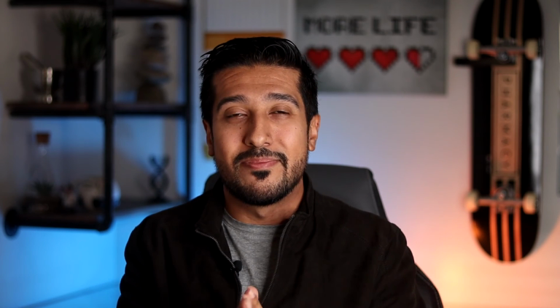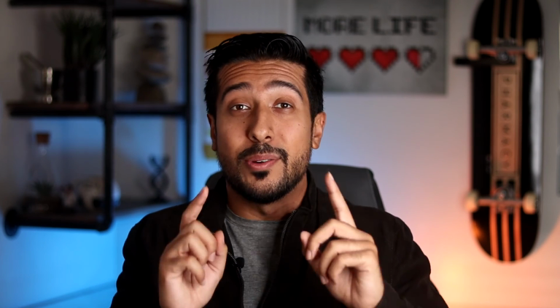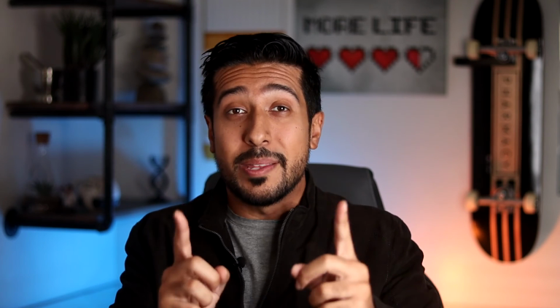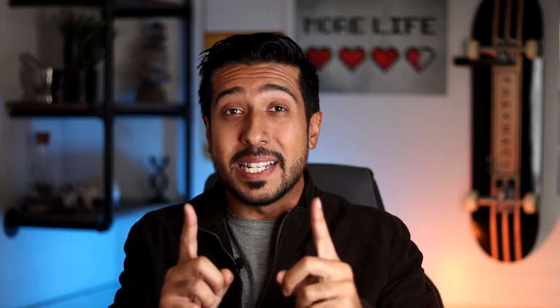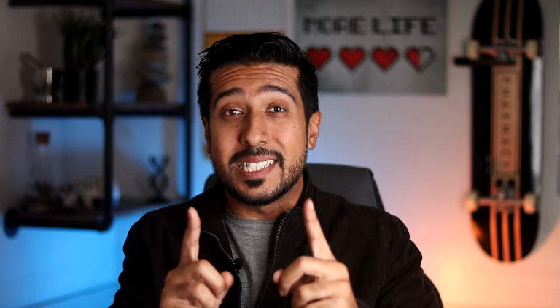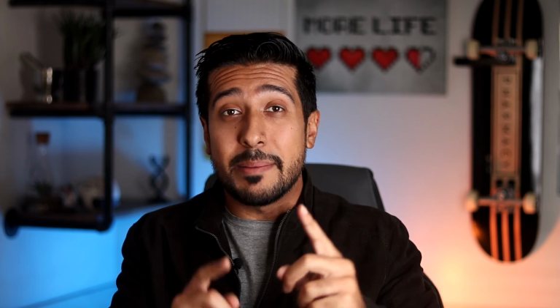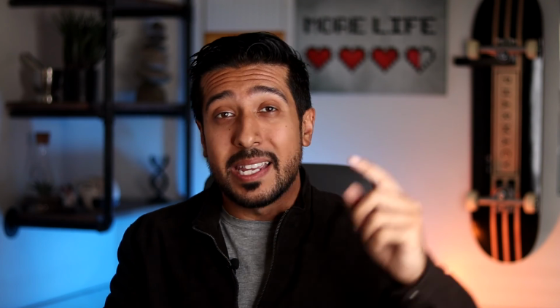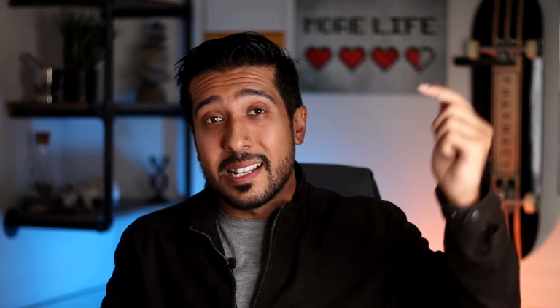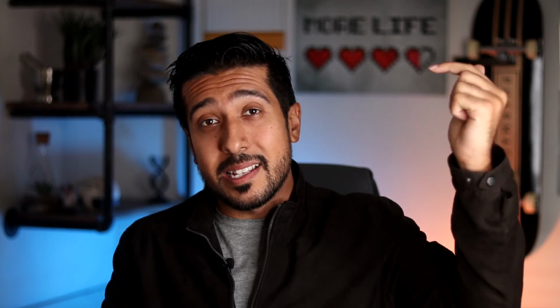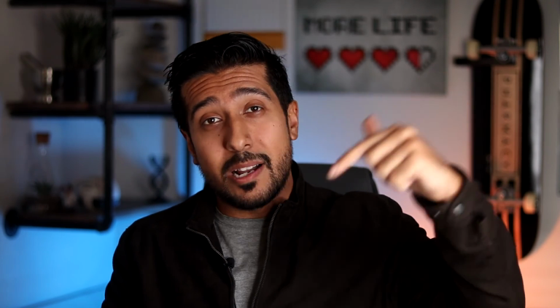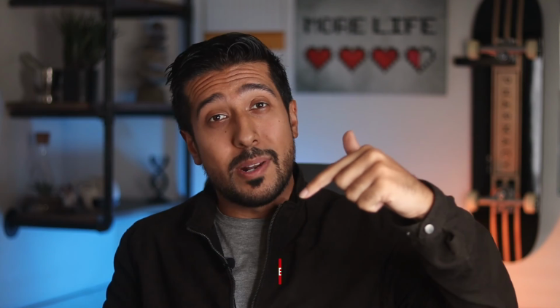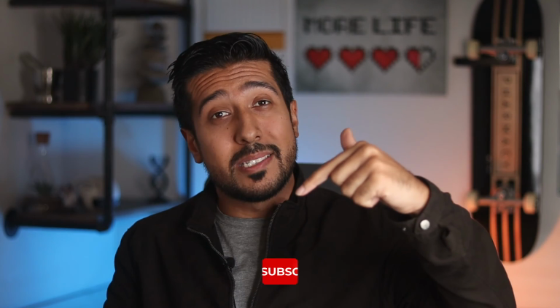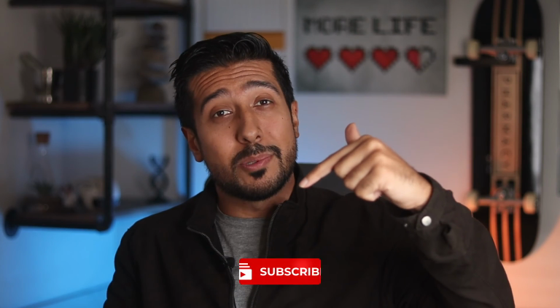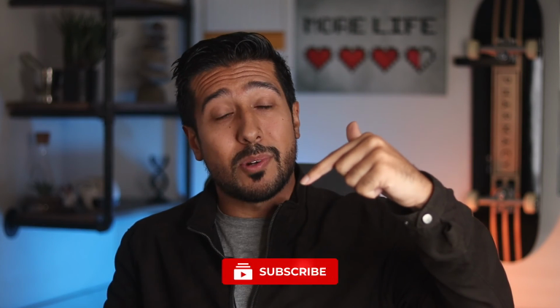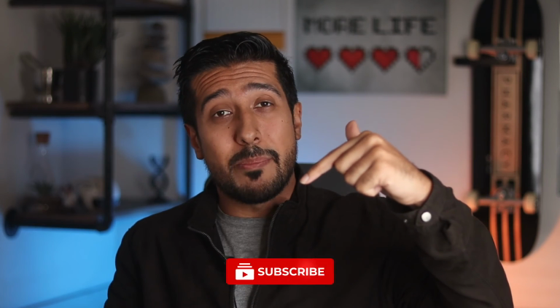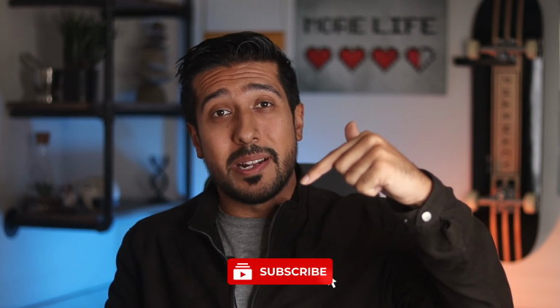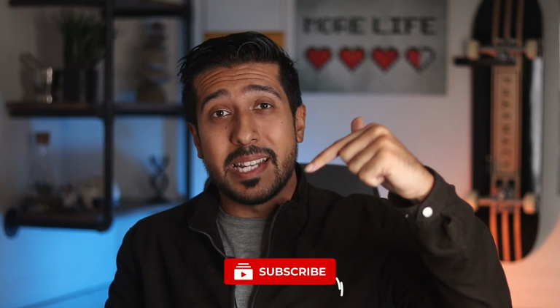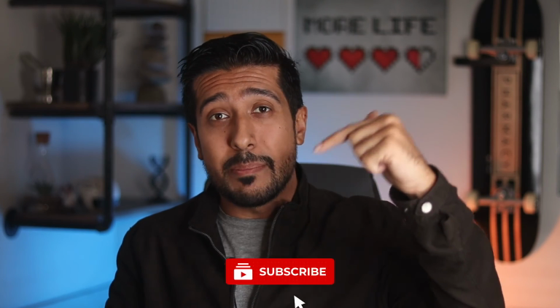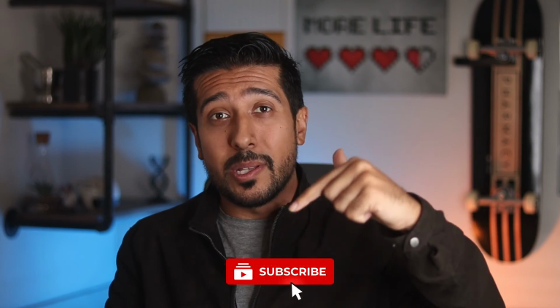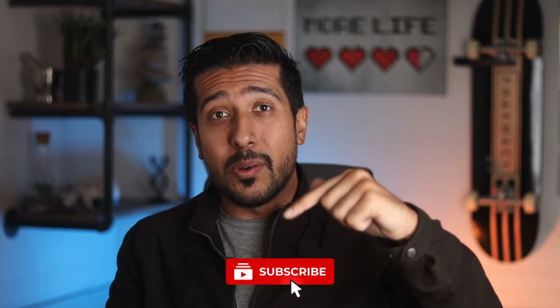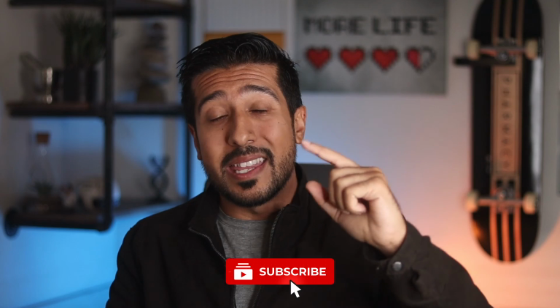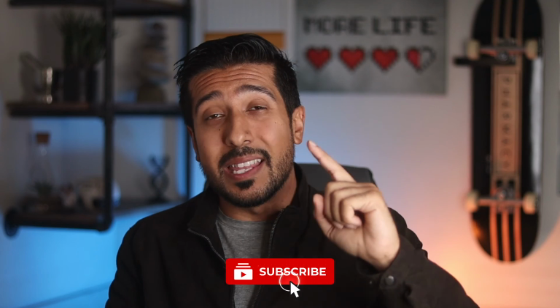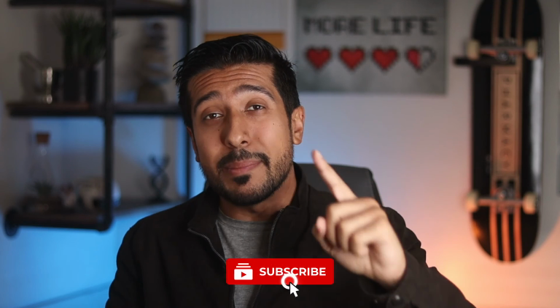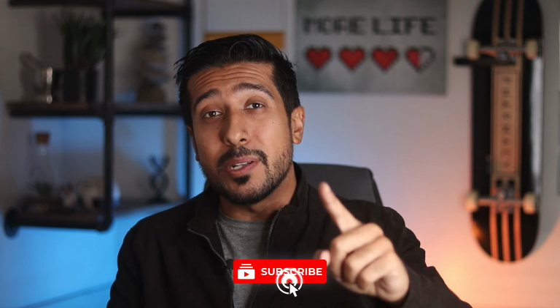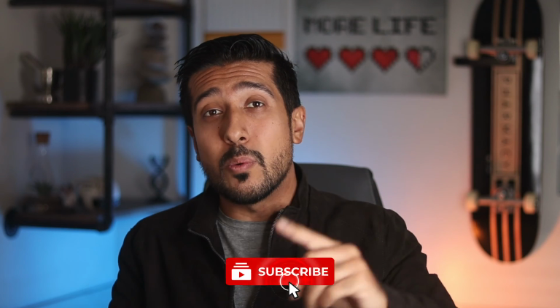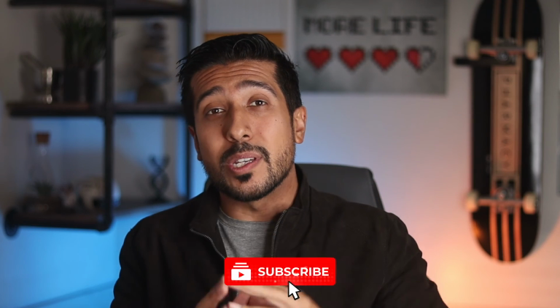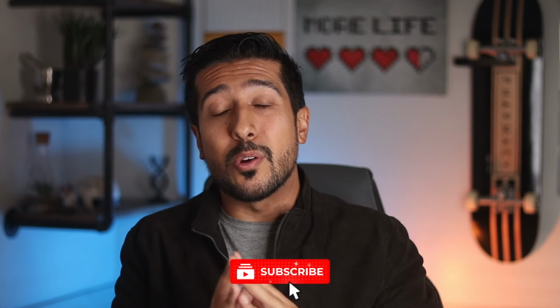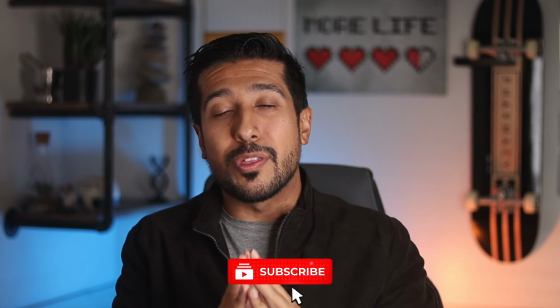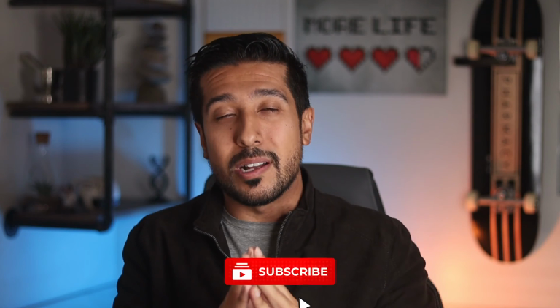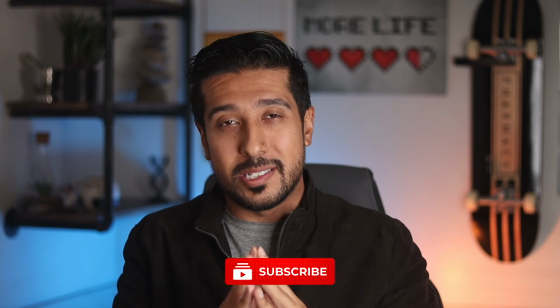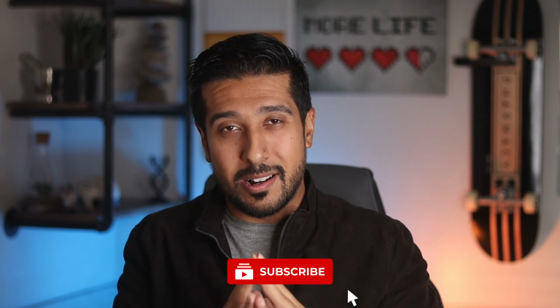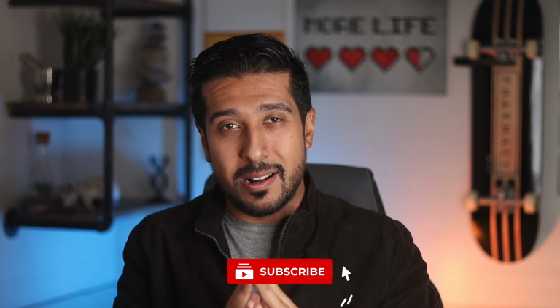In the meantime, click that red subscribe button below and let me know your thoughts in the comments.